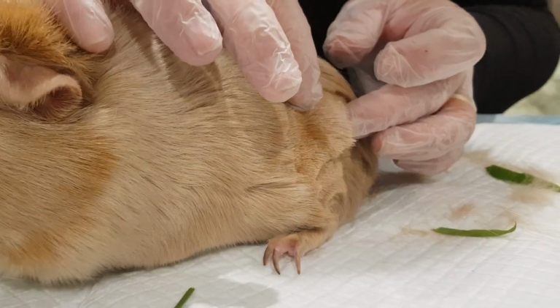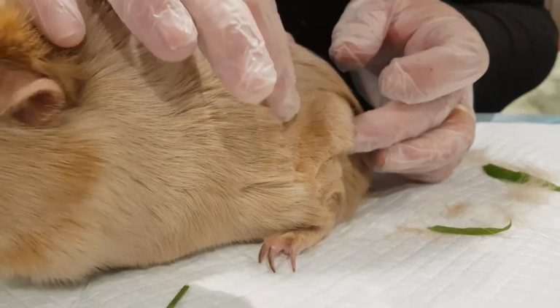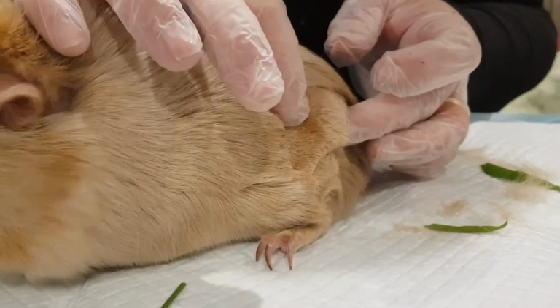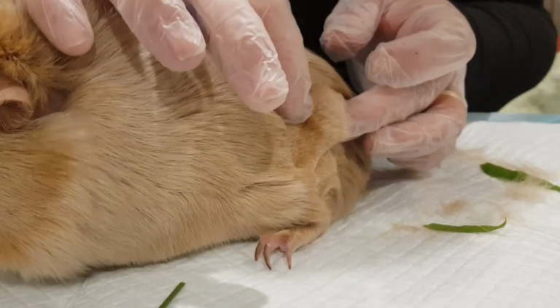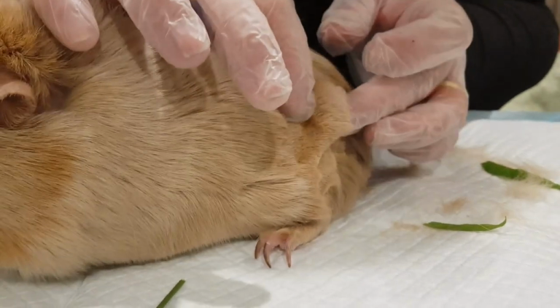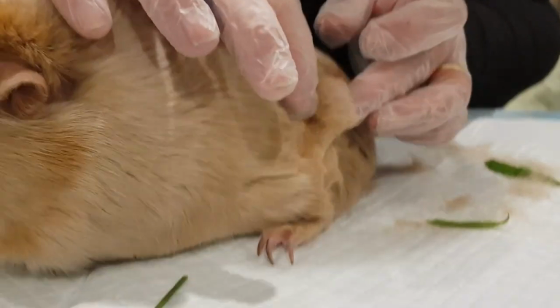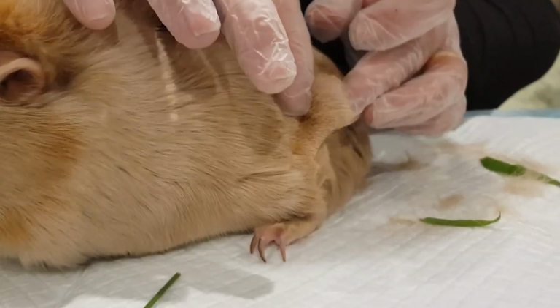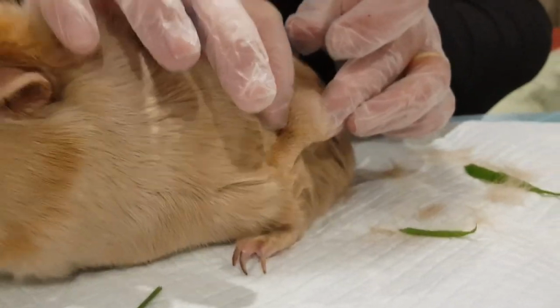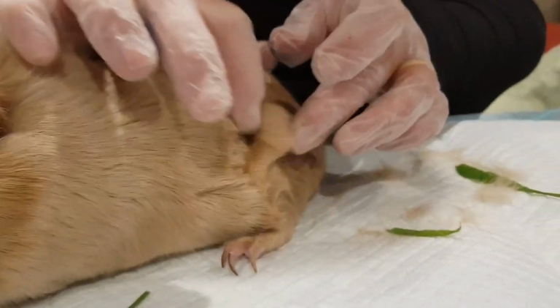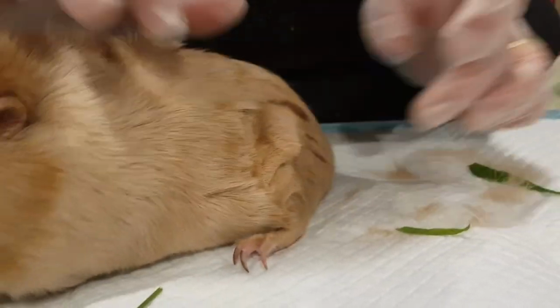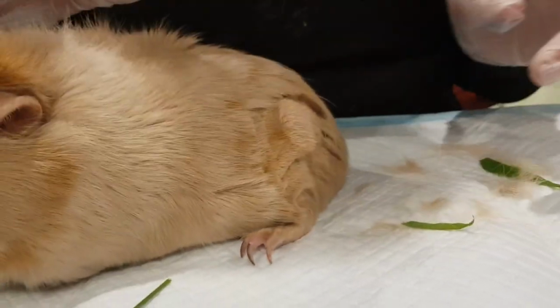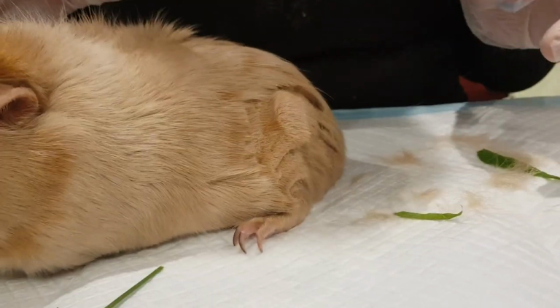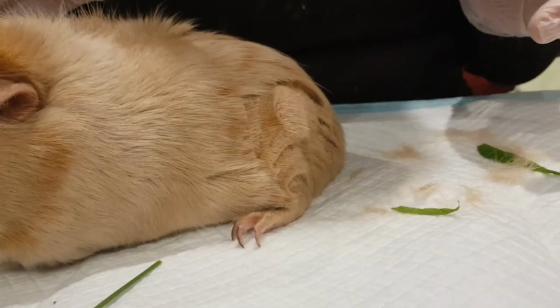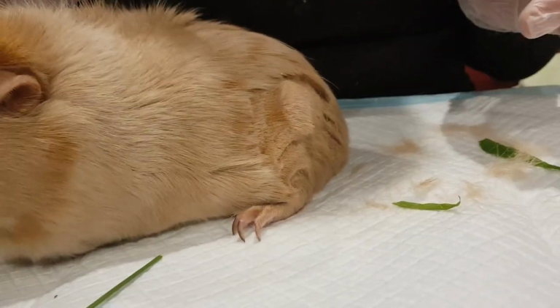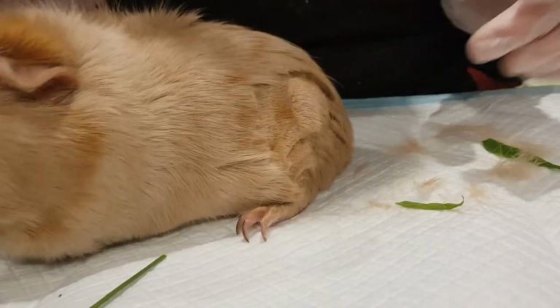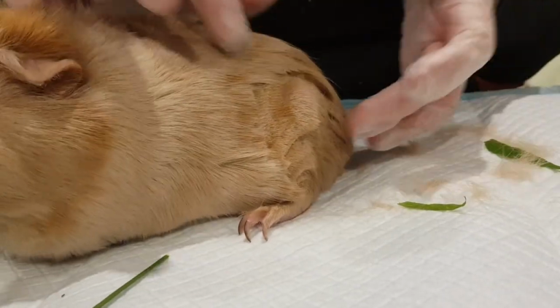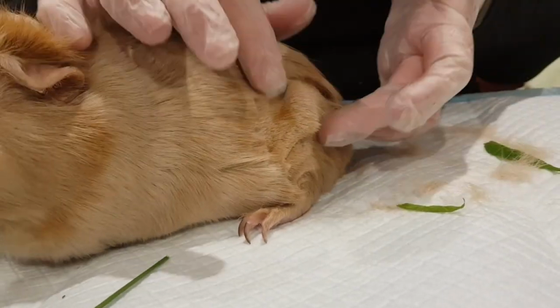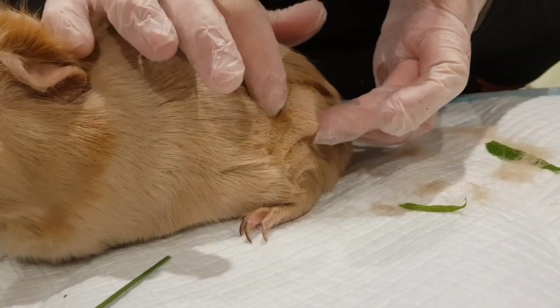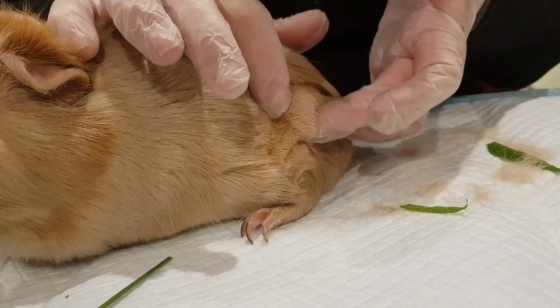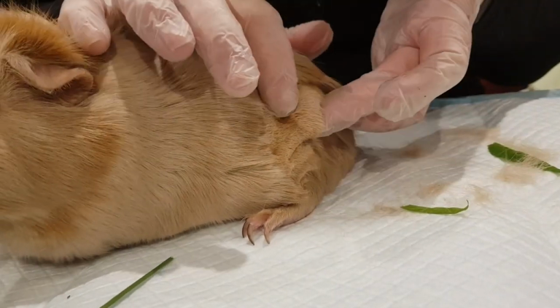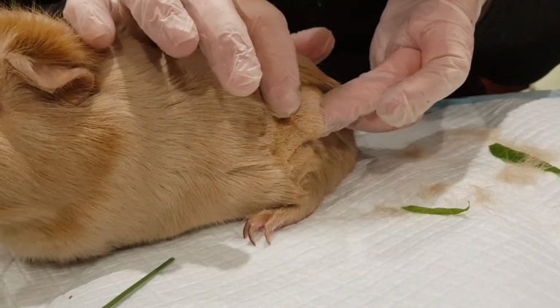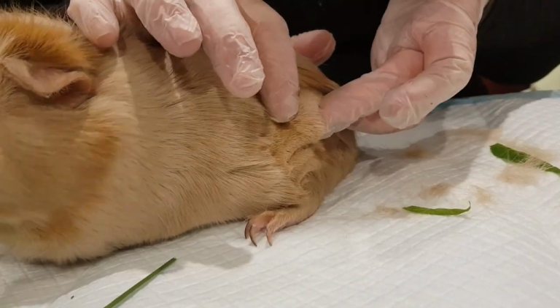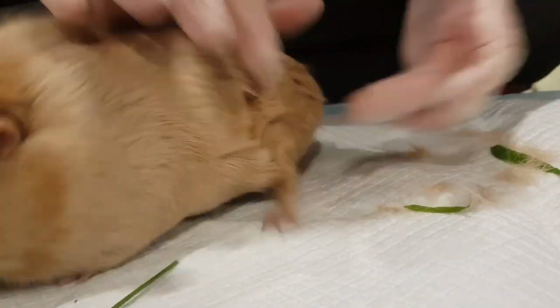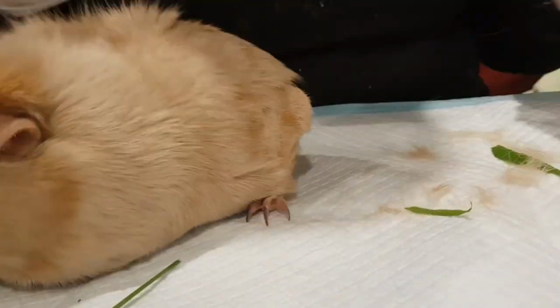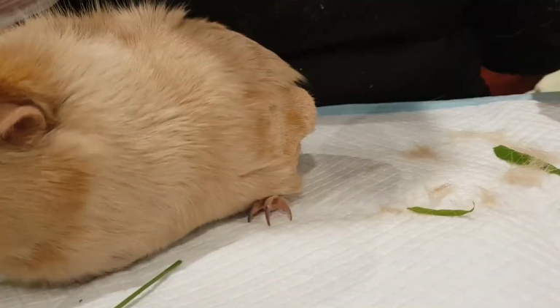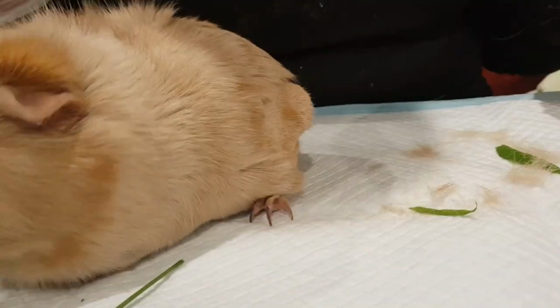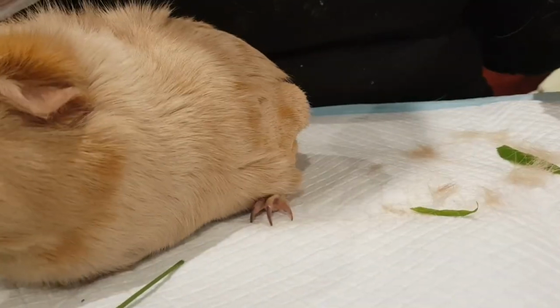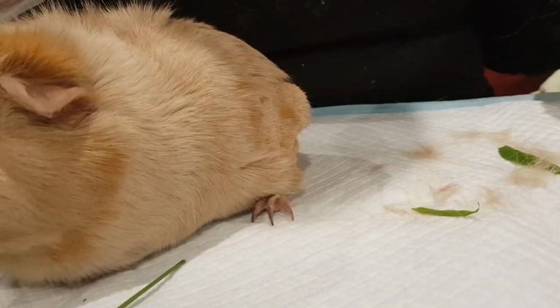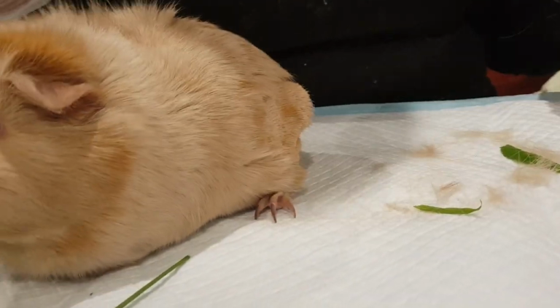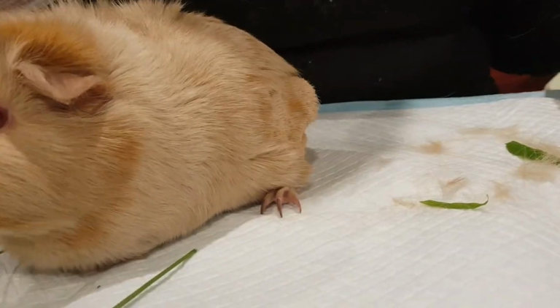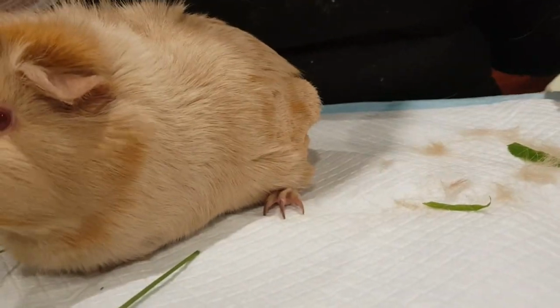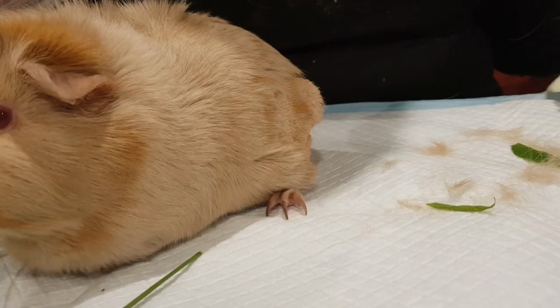I can tell it's a sebaceous cyst because look how it changes shape. See that? It's almost like putty.